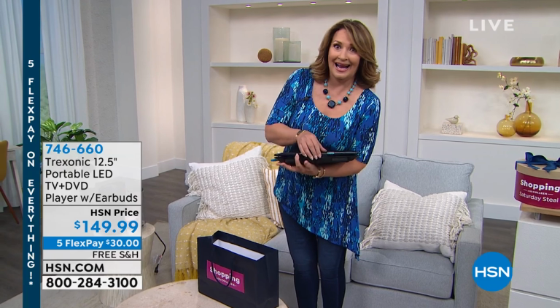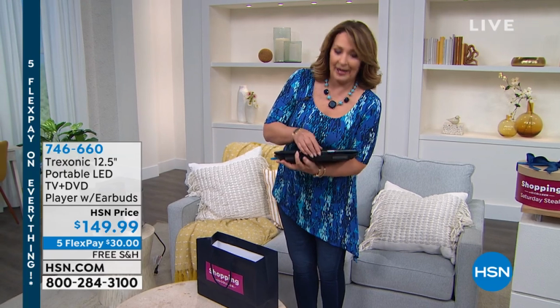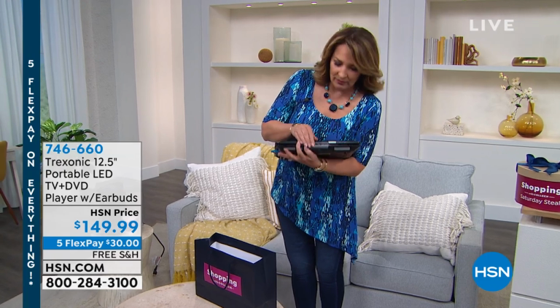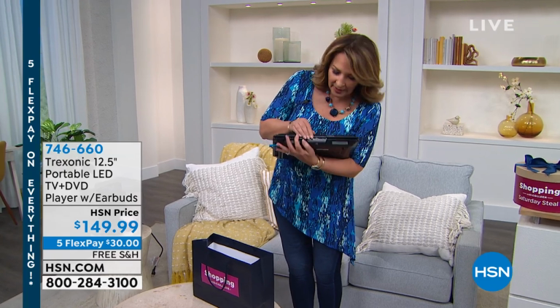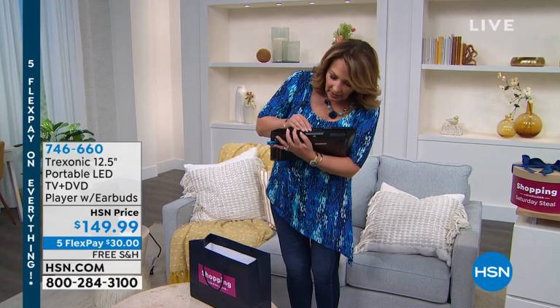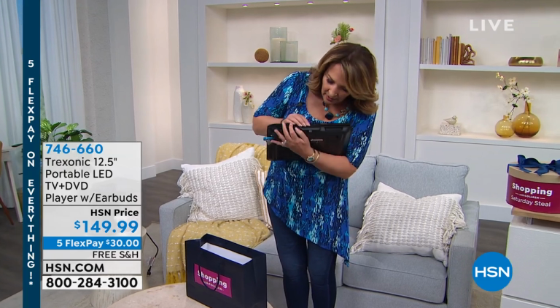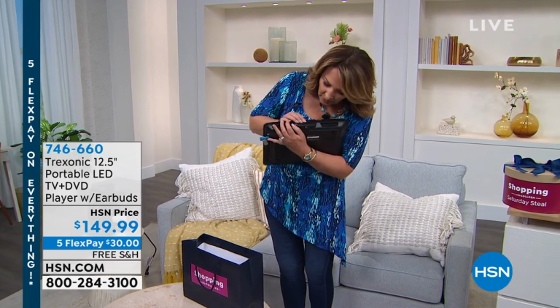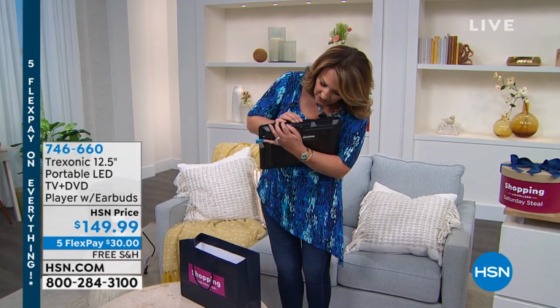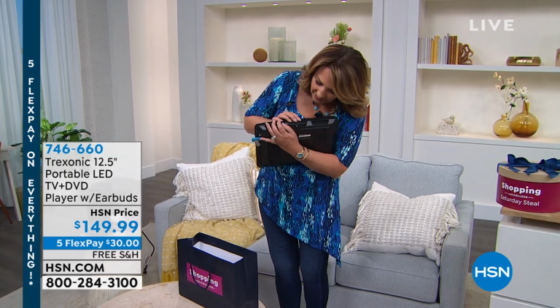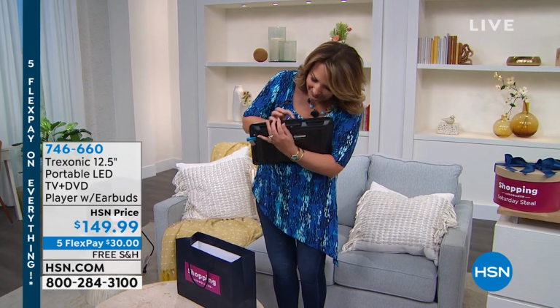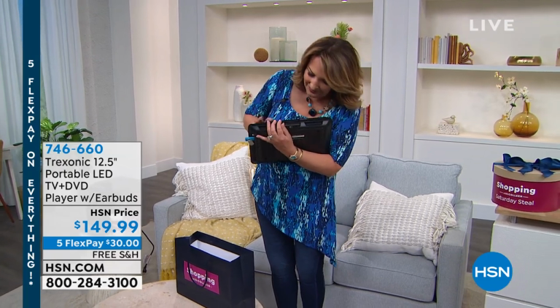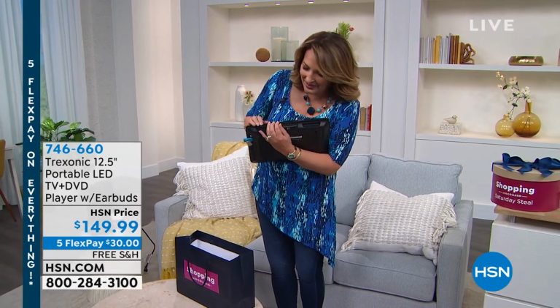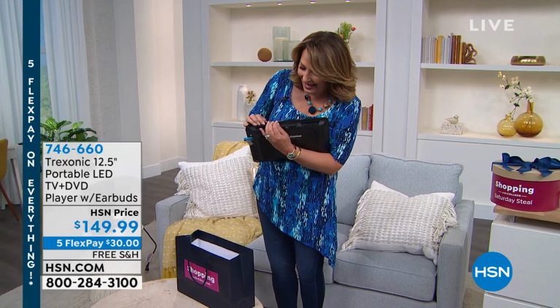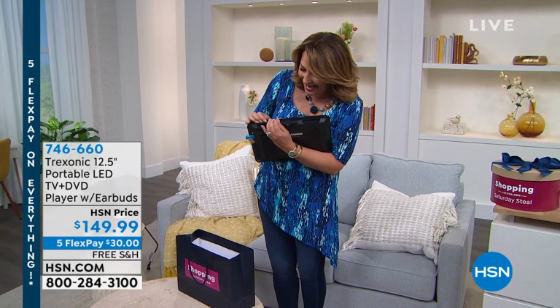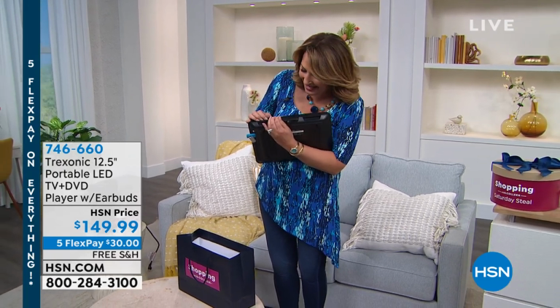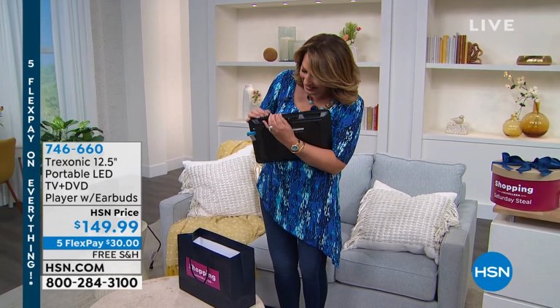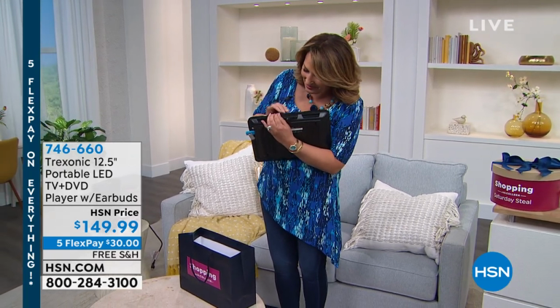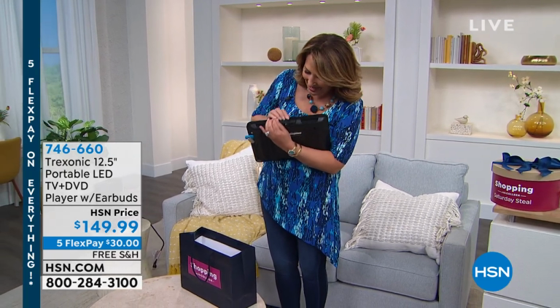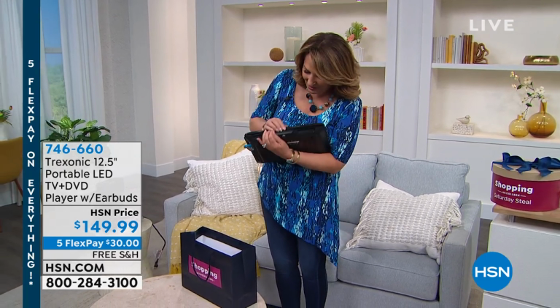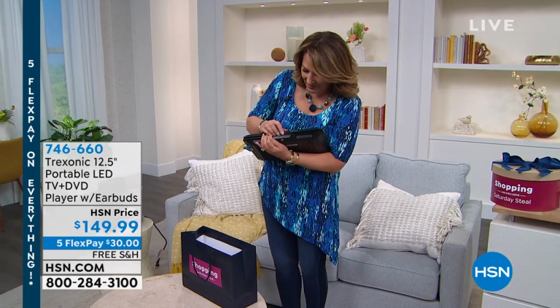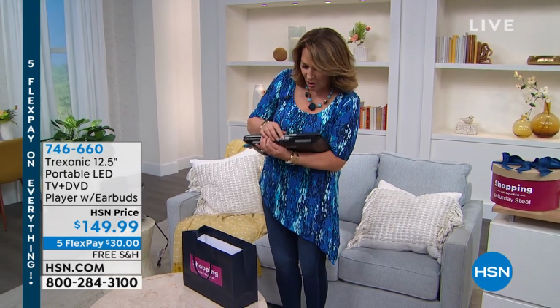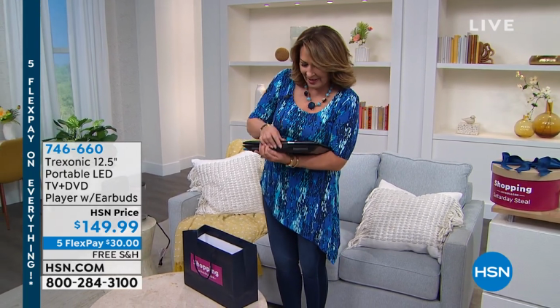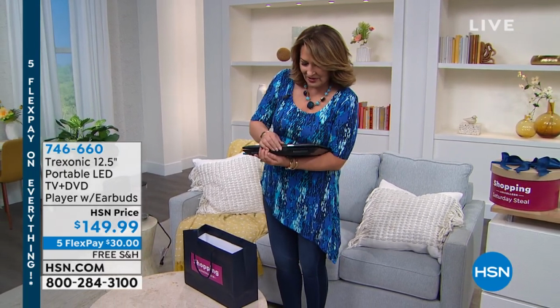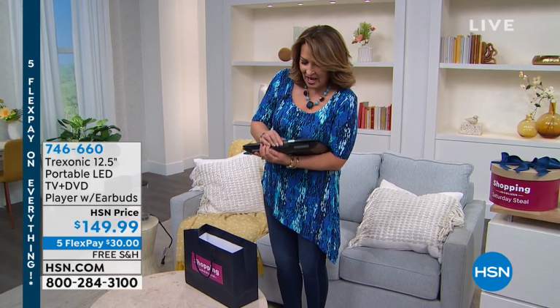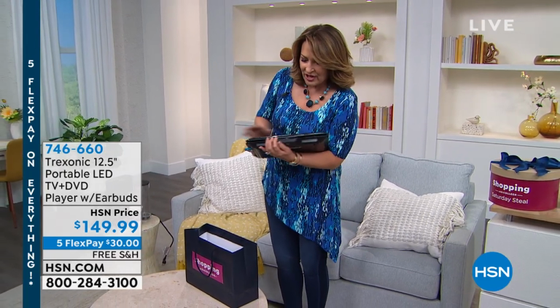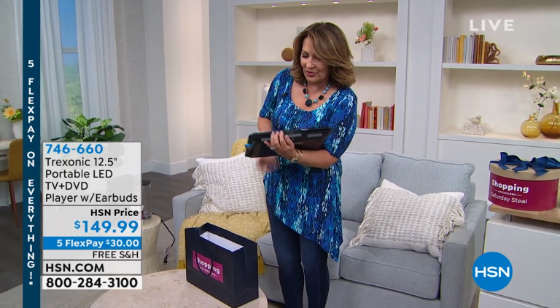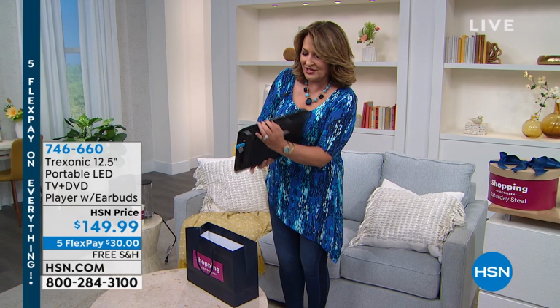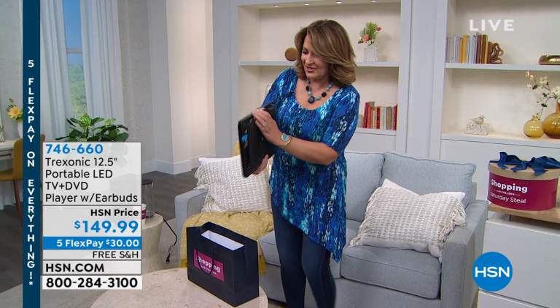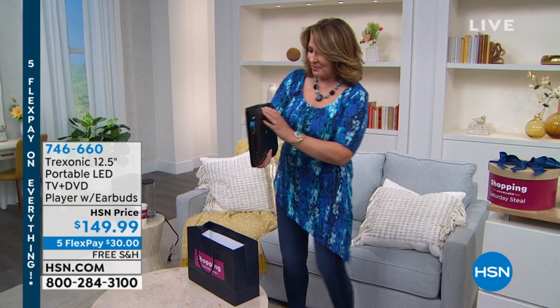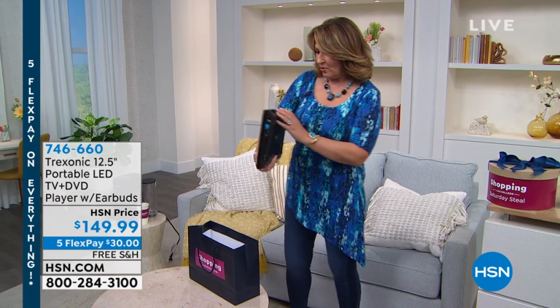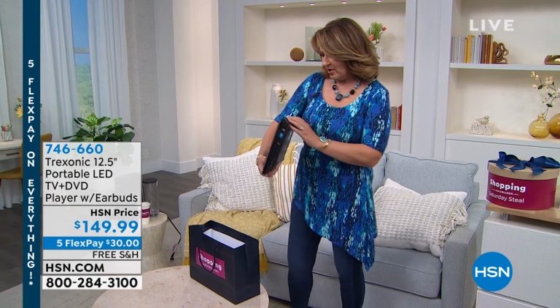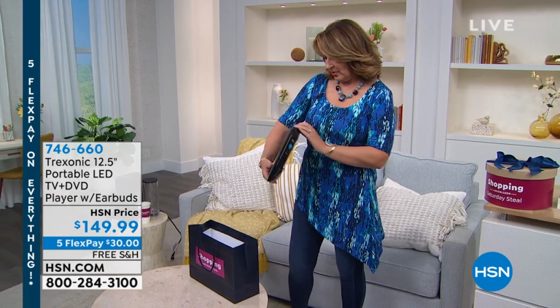I know, right? I guess I didn't practice opening this. So this is a portable...